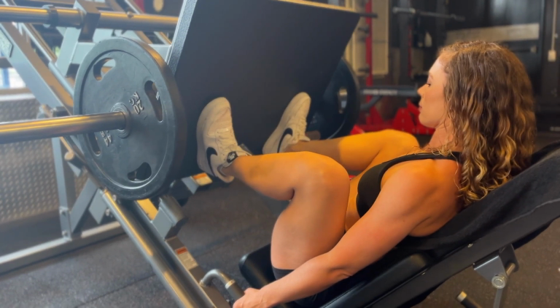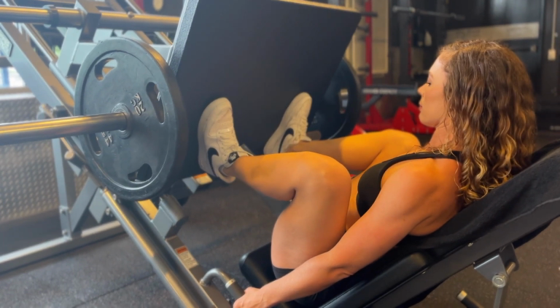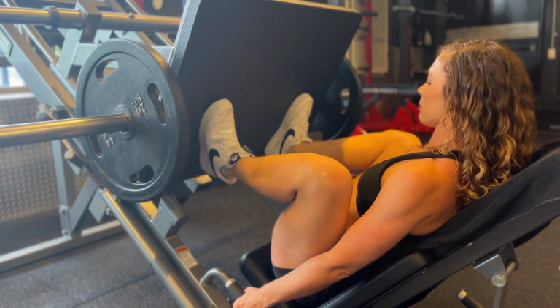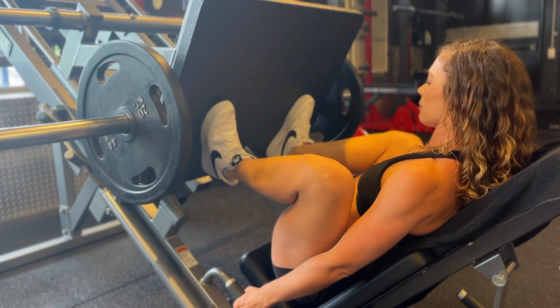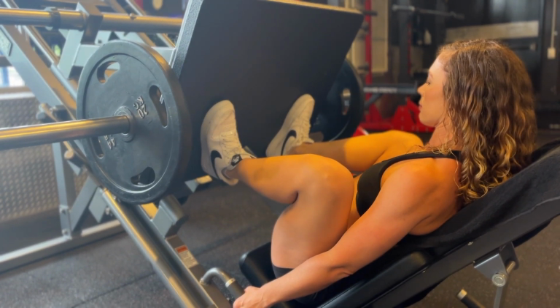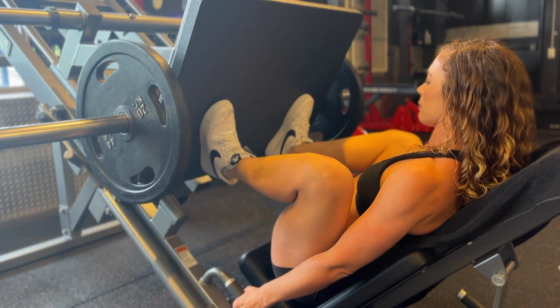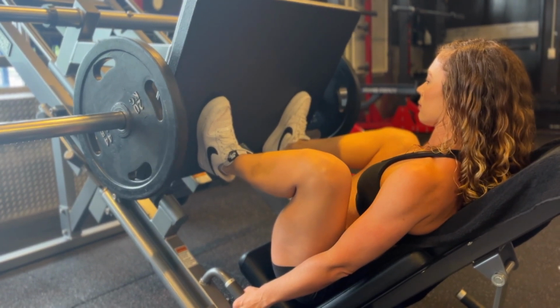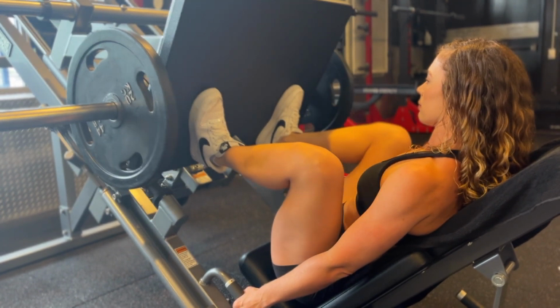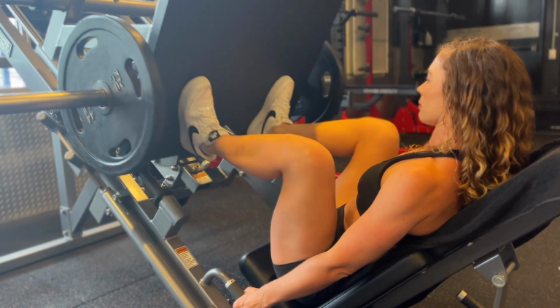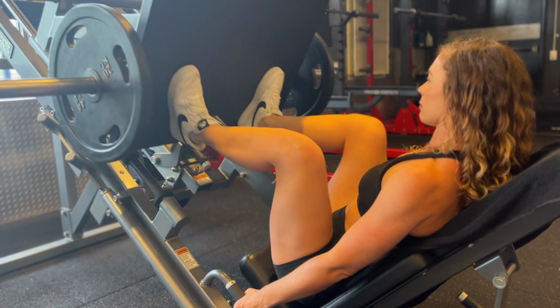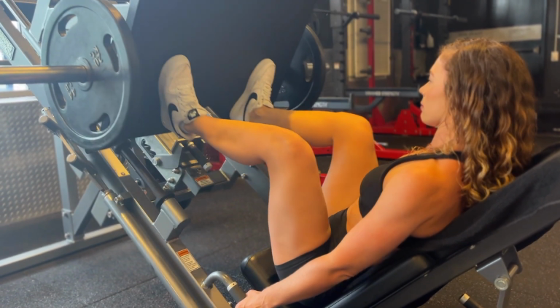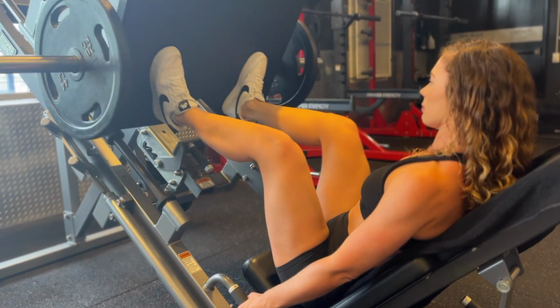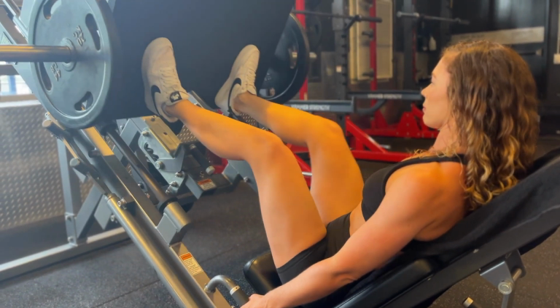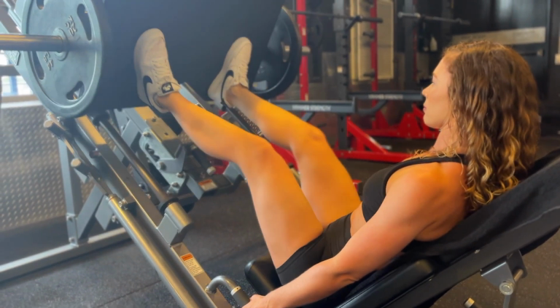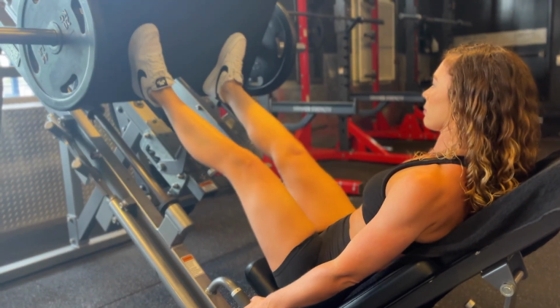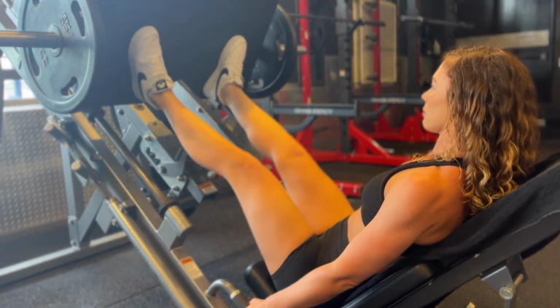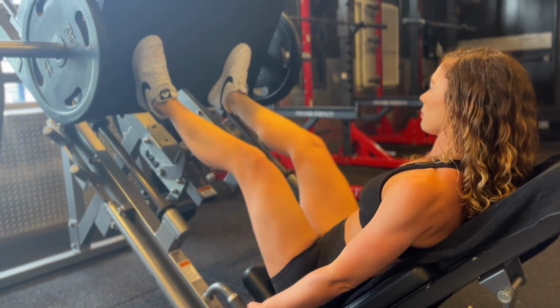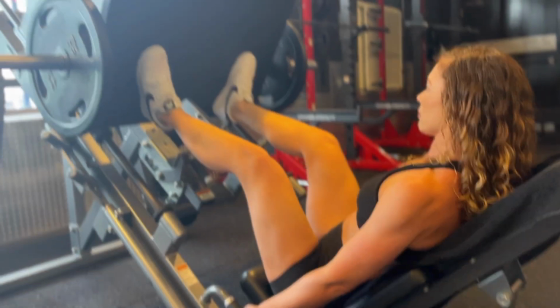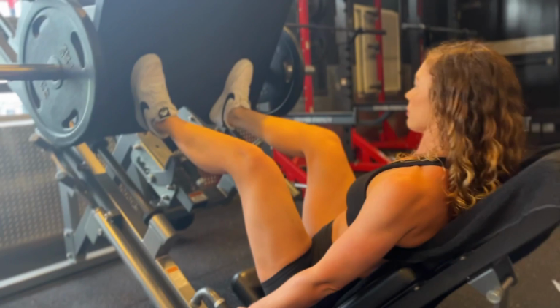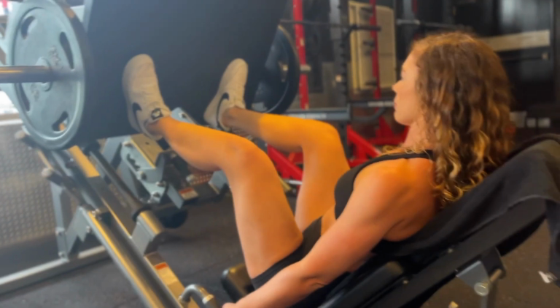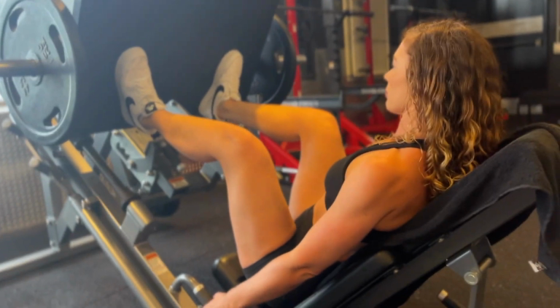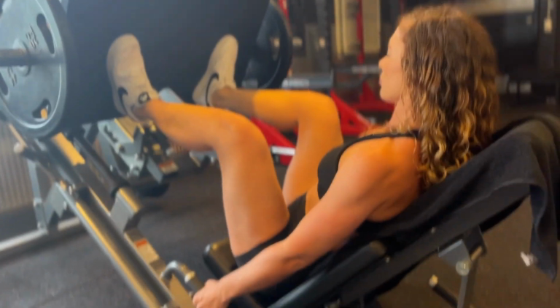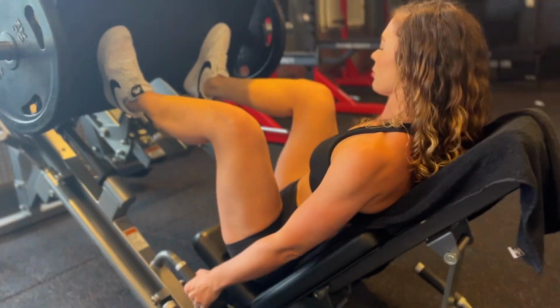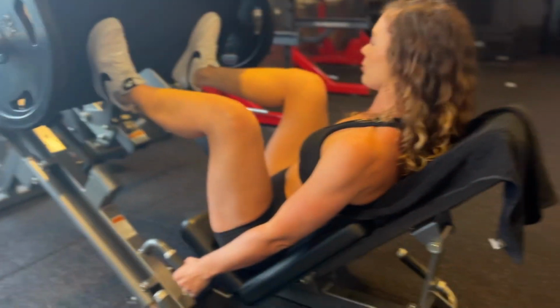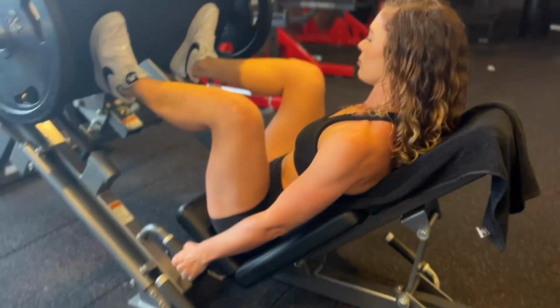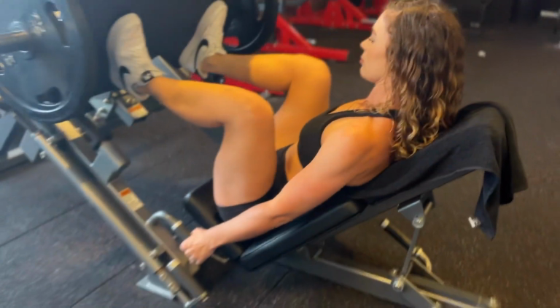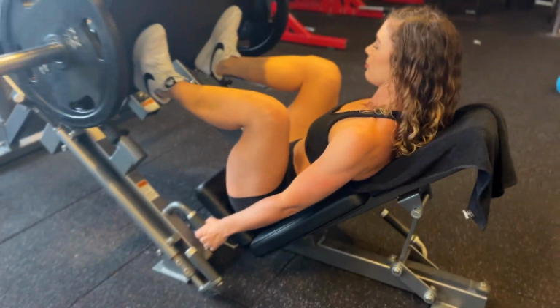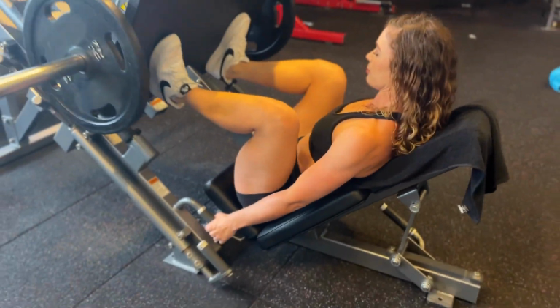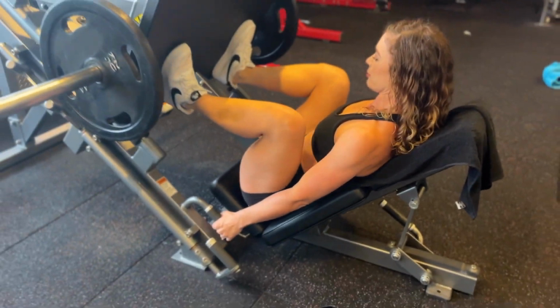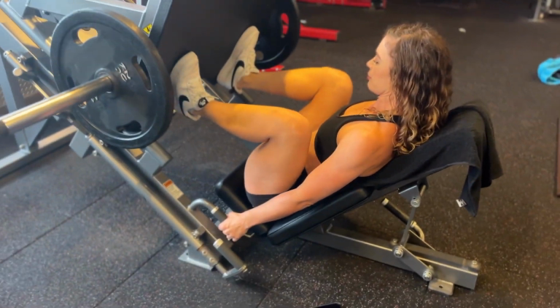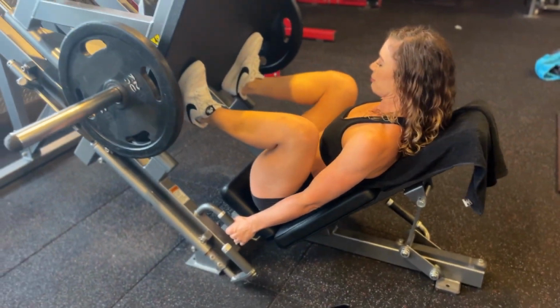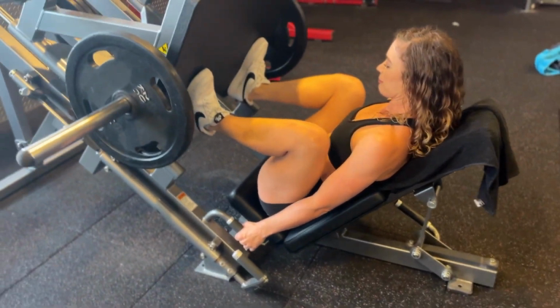You want to ensure that you get maximal knee flexion in this movement to get the most out of the quads.